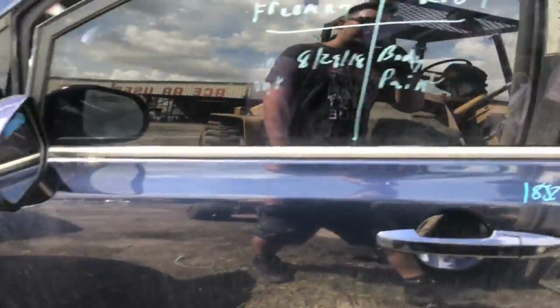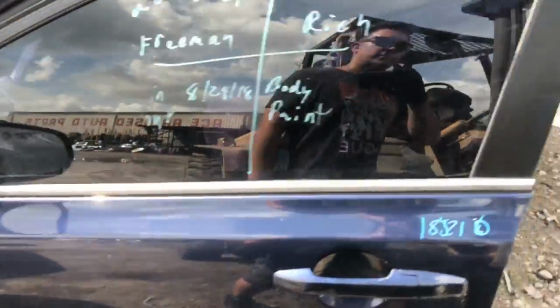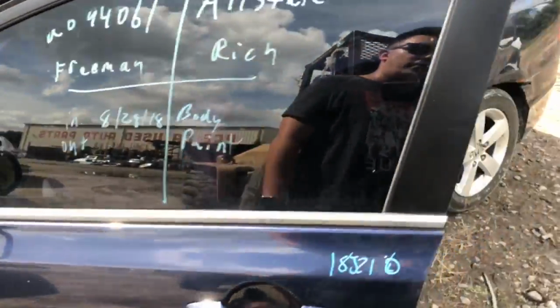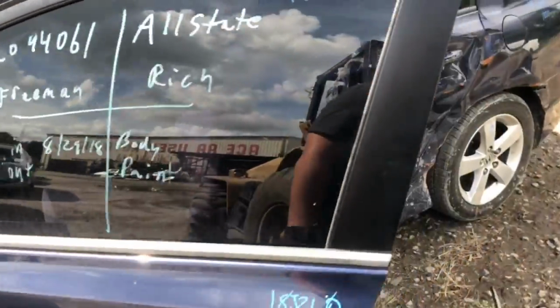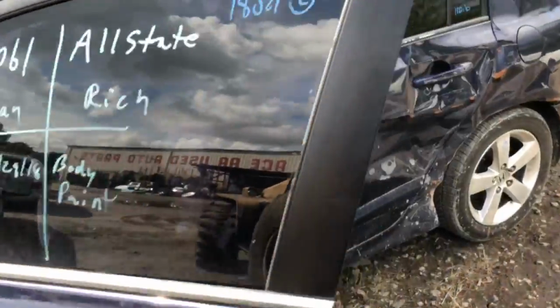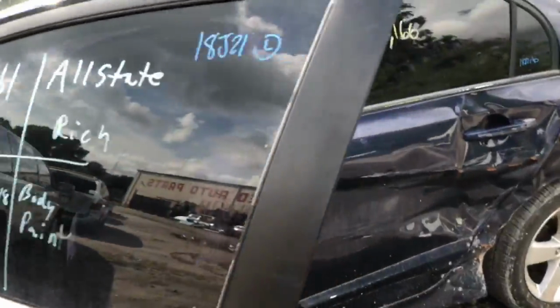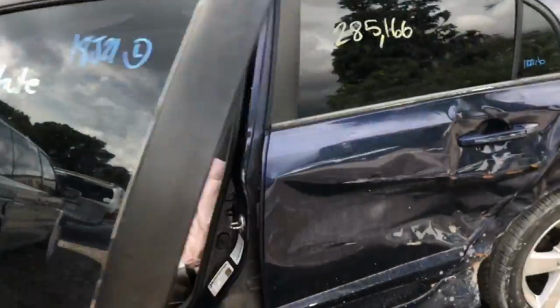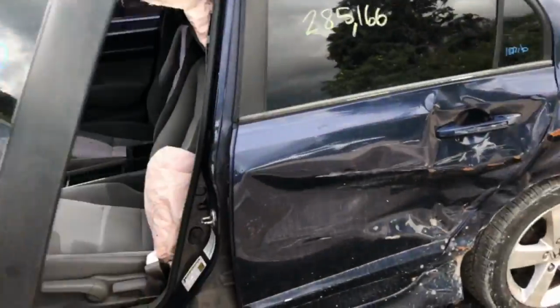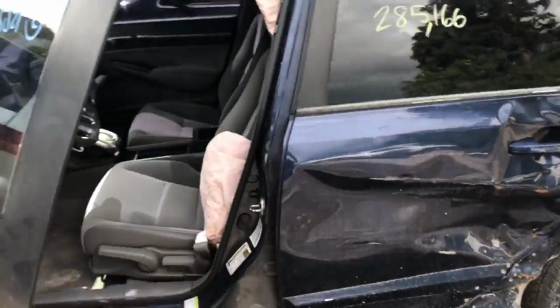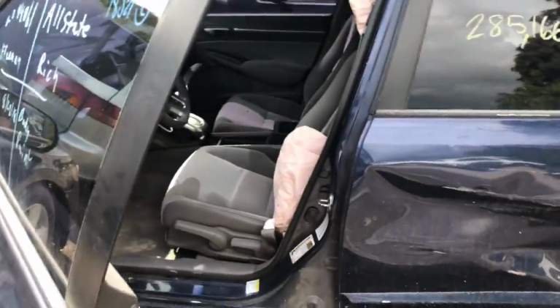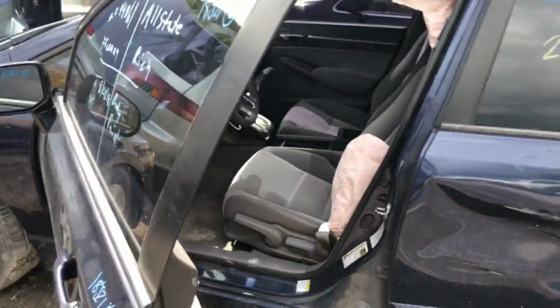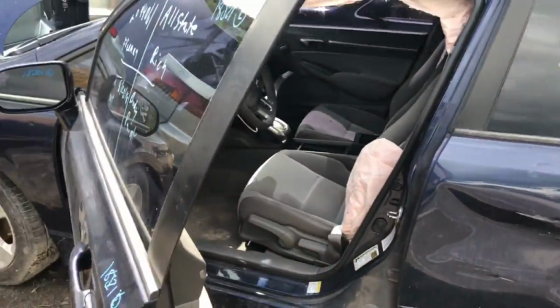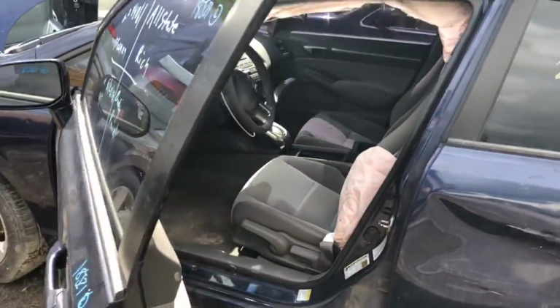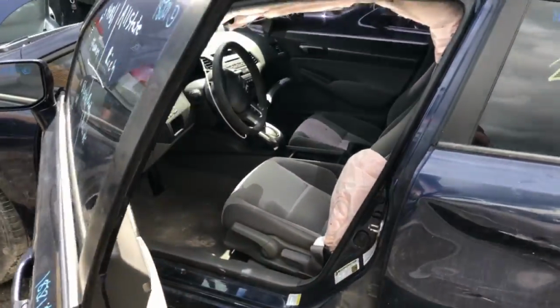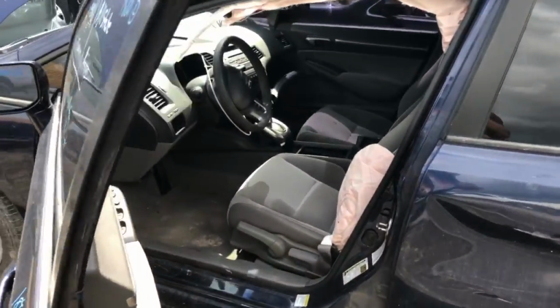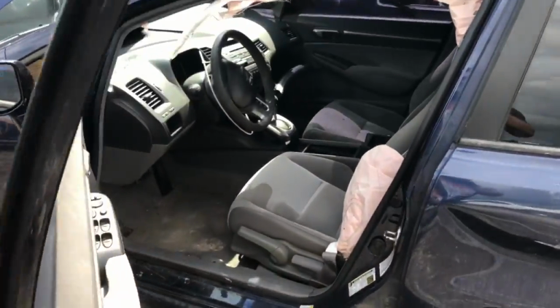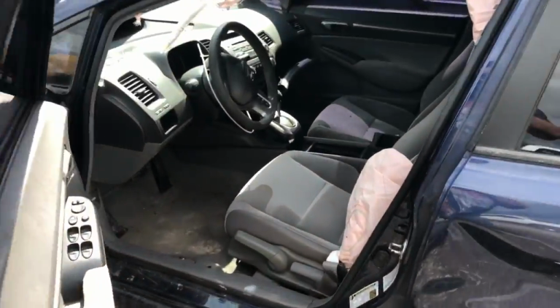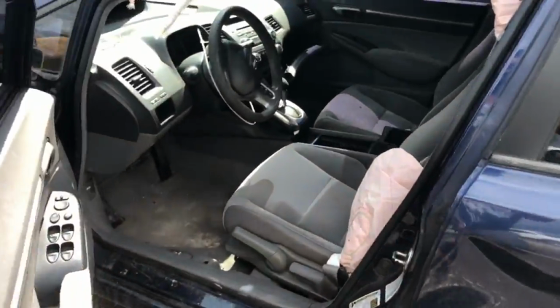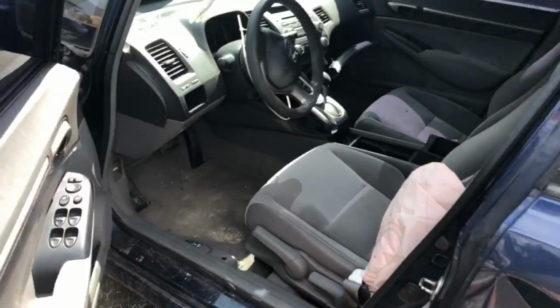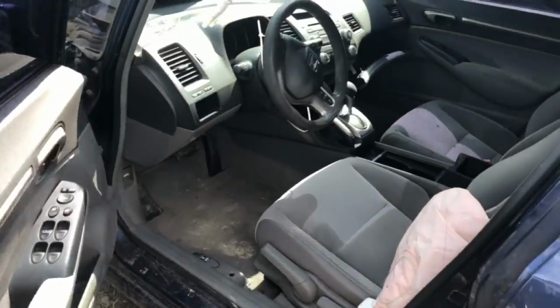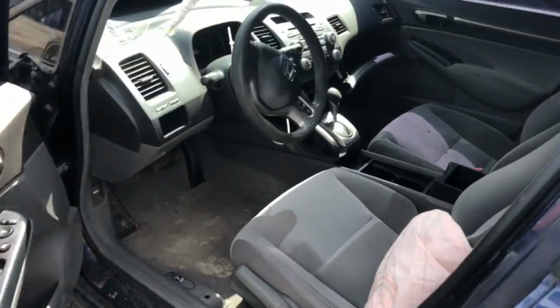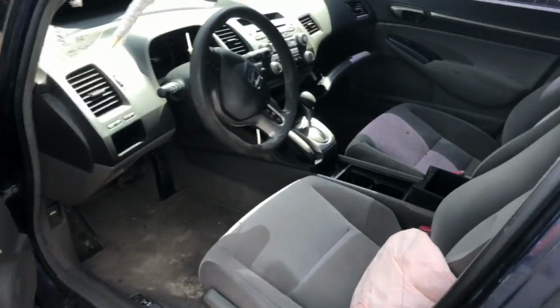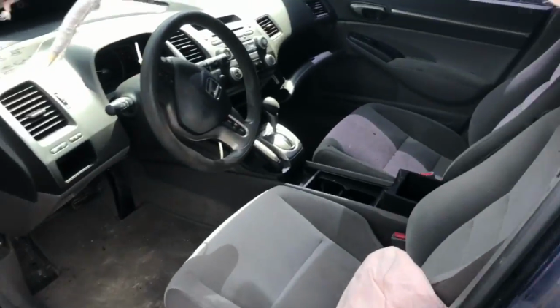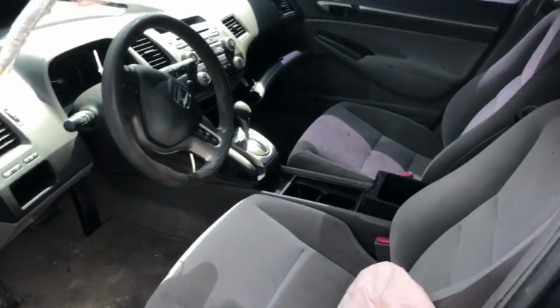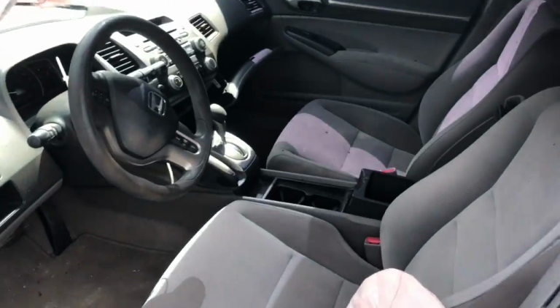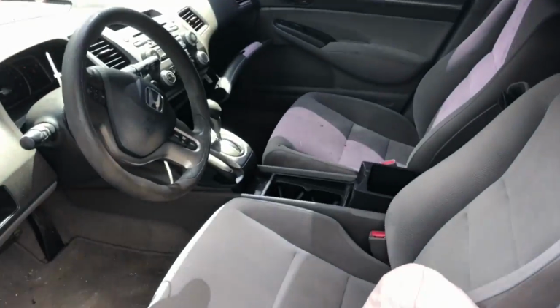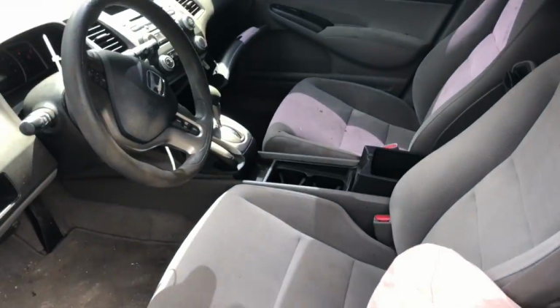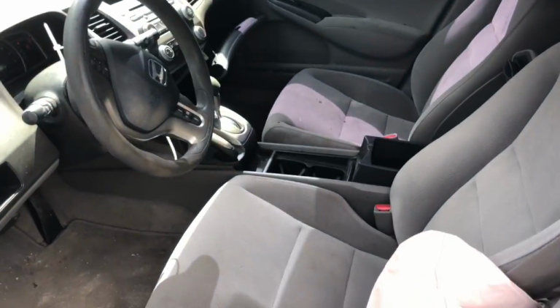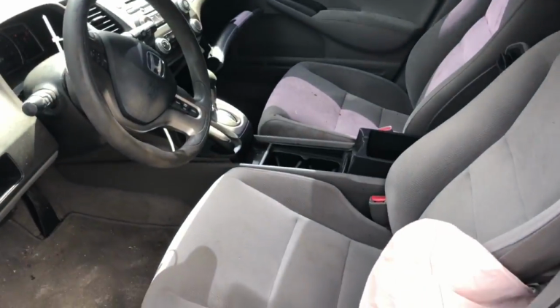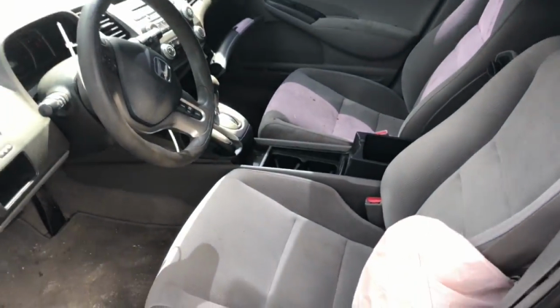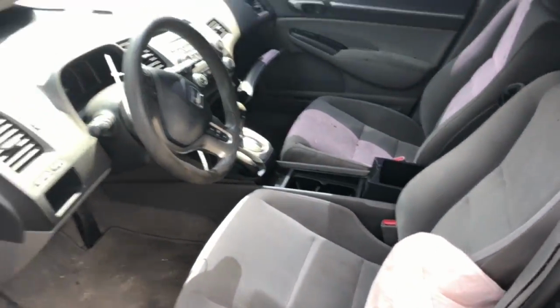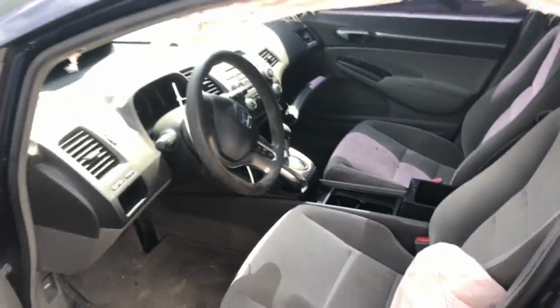We got one door. Pretty clean gray interior. Glass.